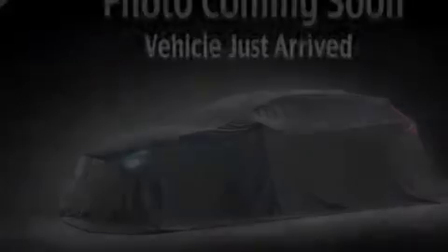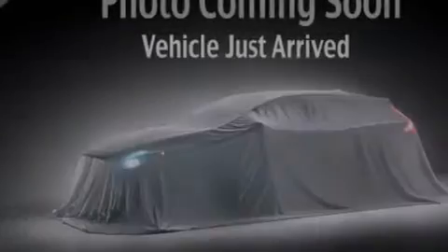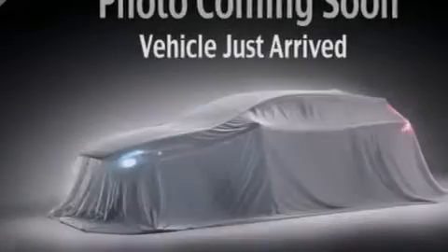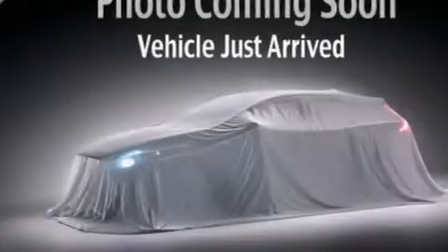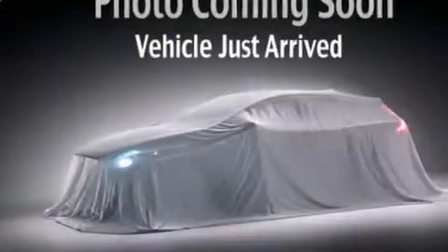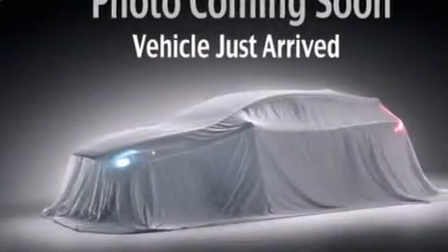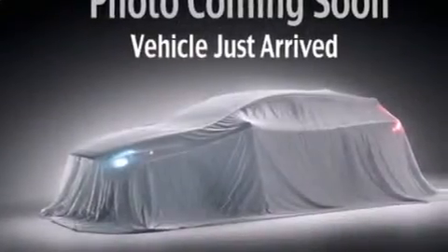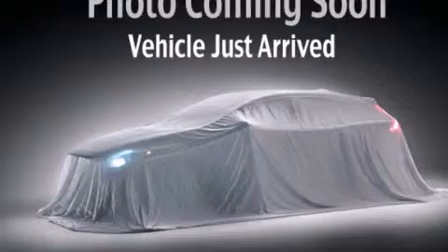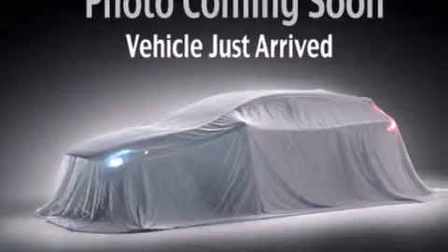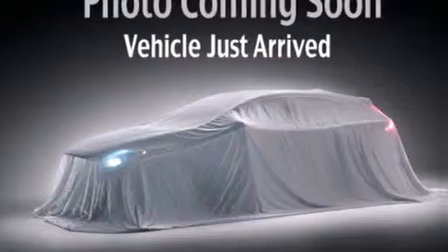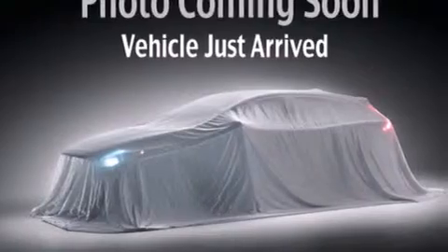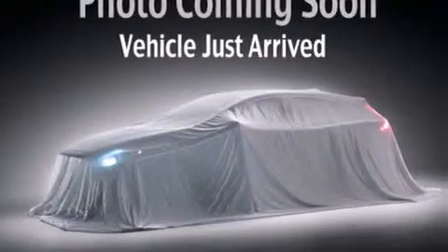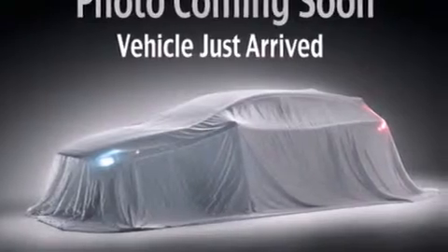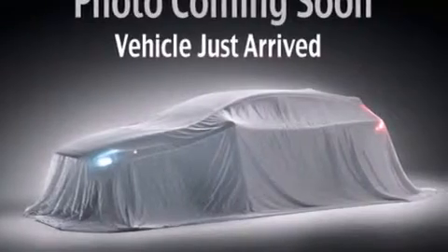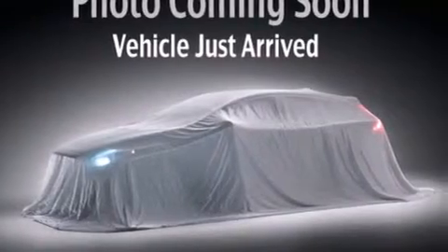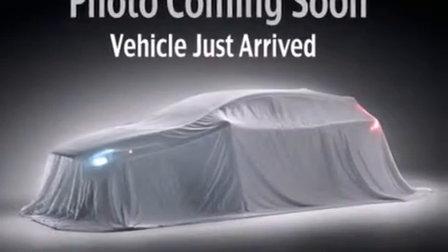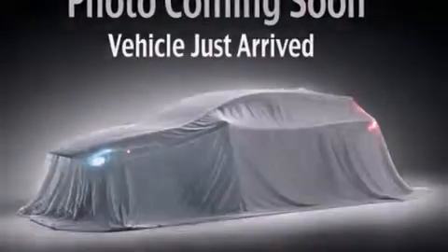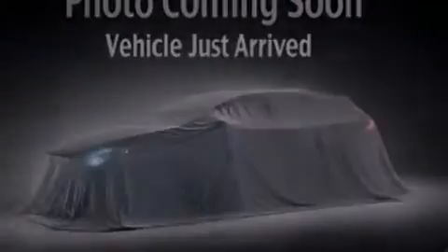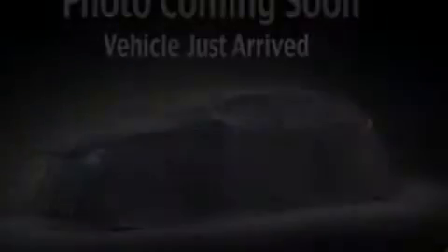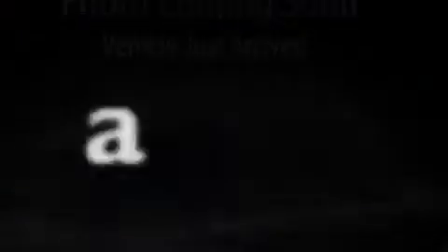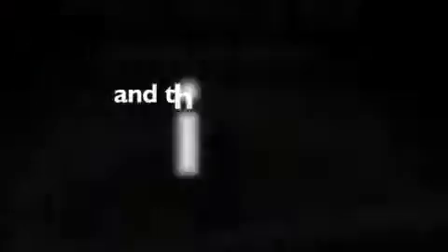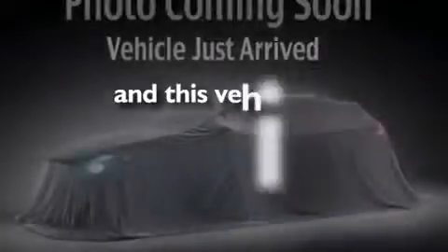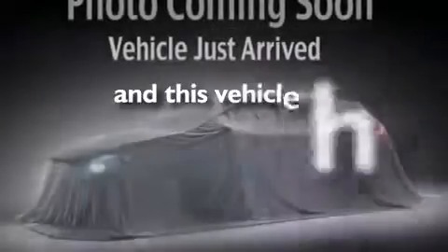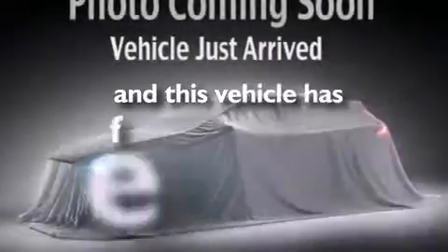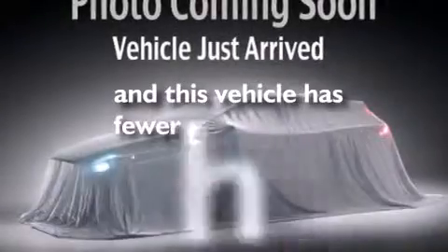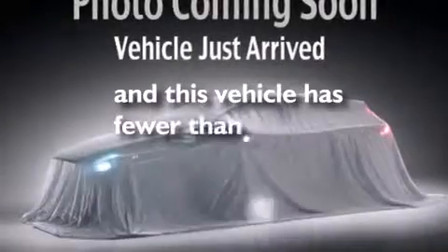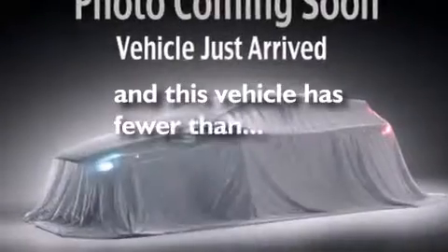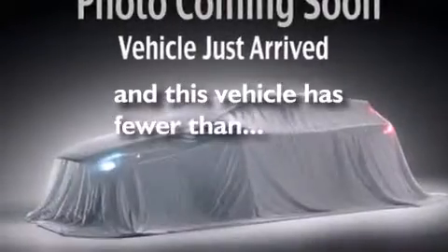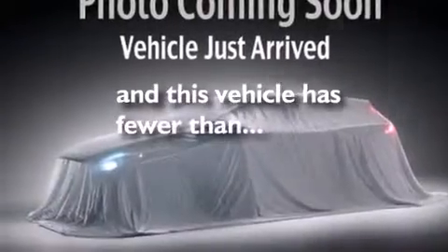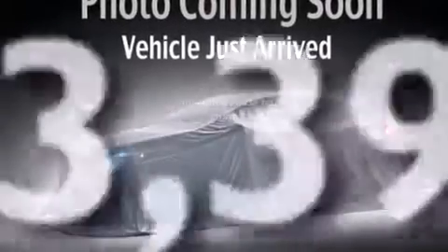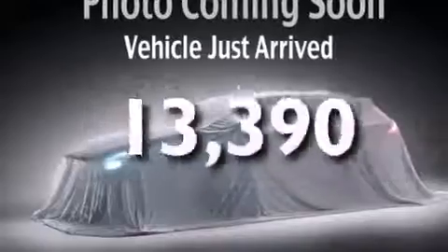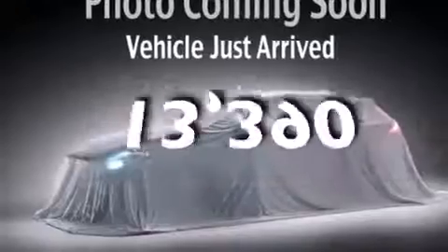A rear window defroster, traction control, keyless entry, and this vehicle has fewer than 14,000 miles on the odometer.